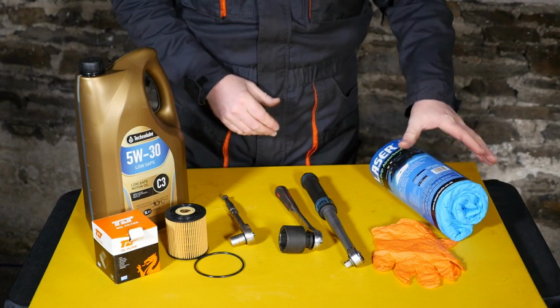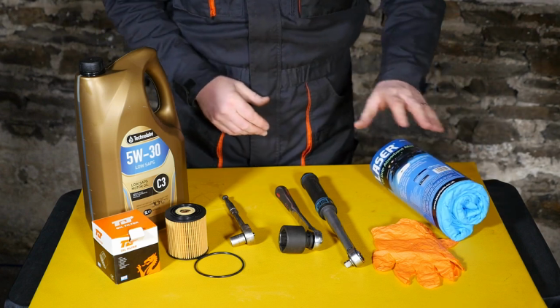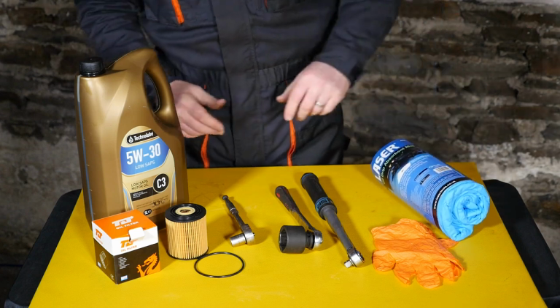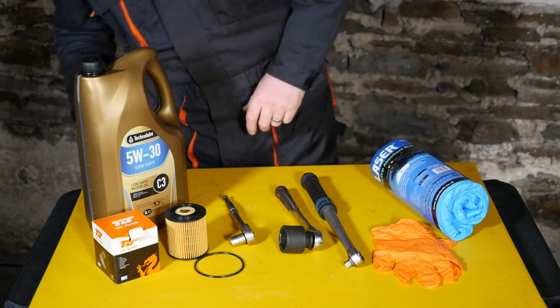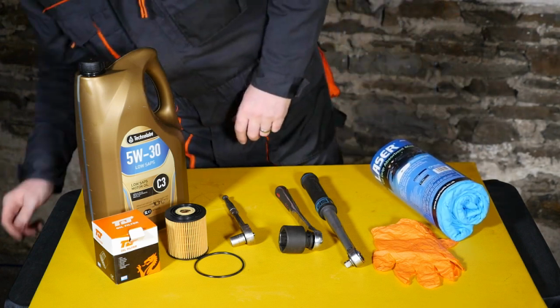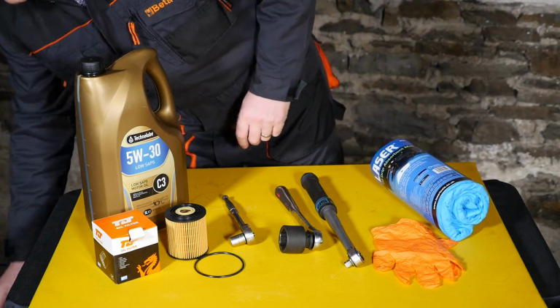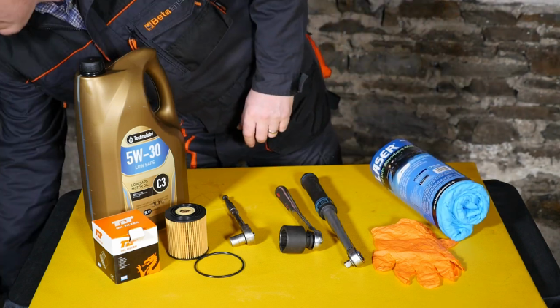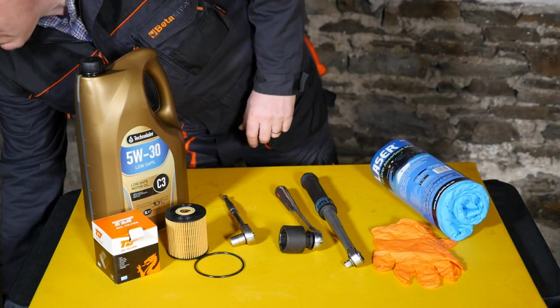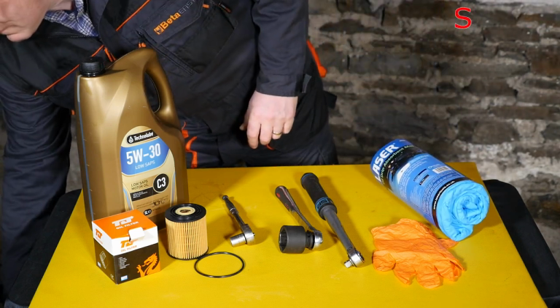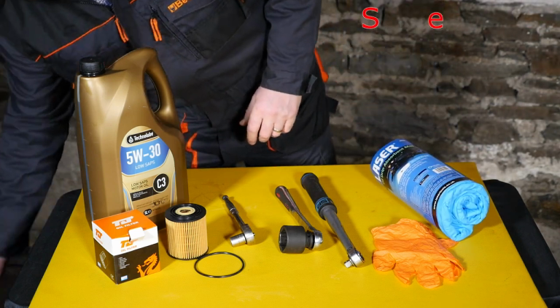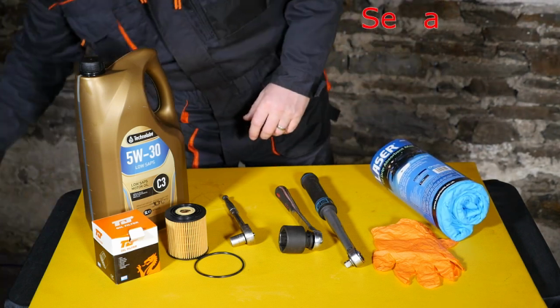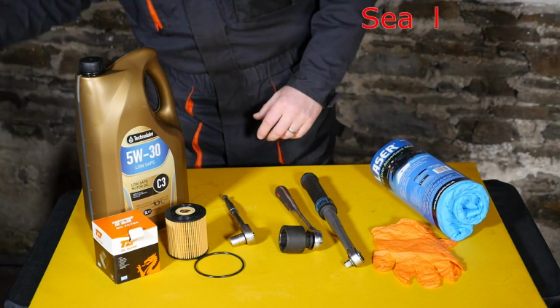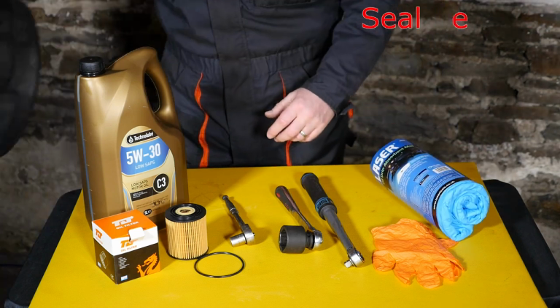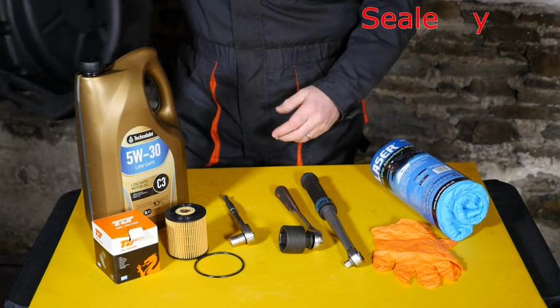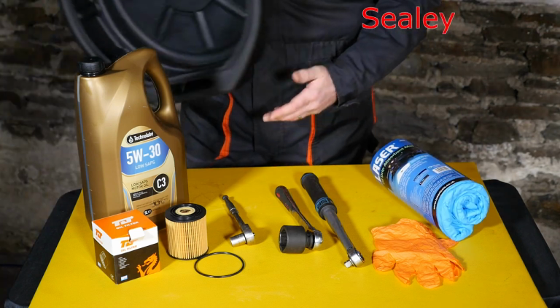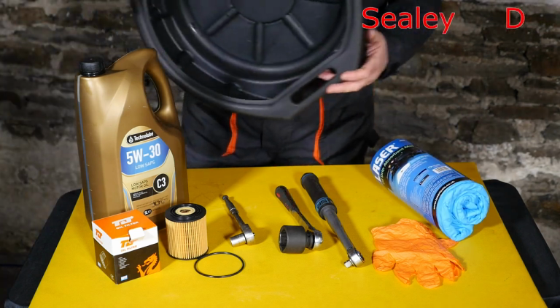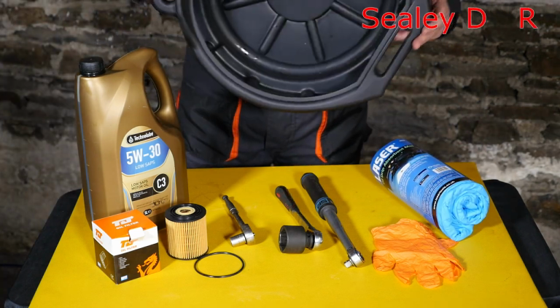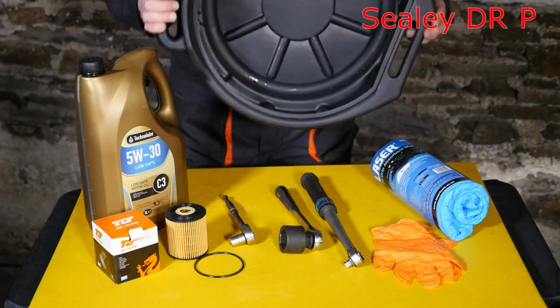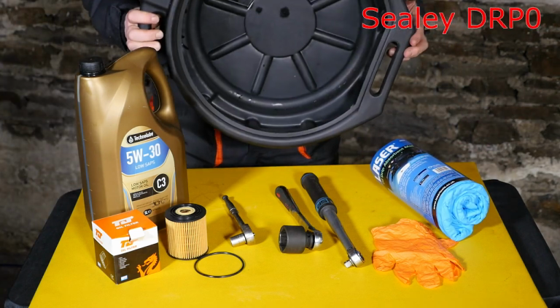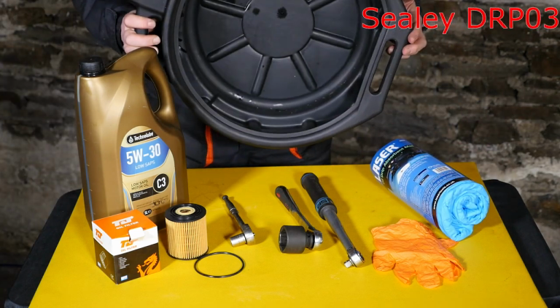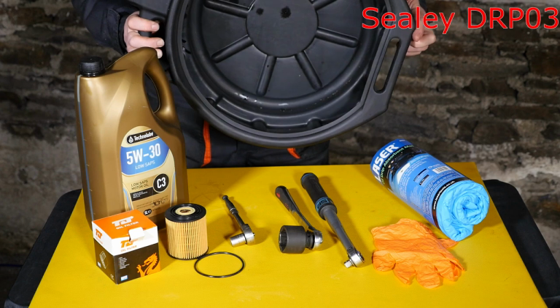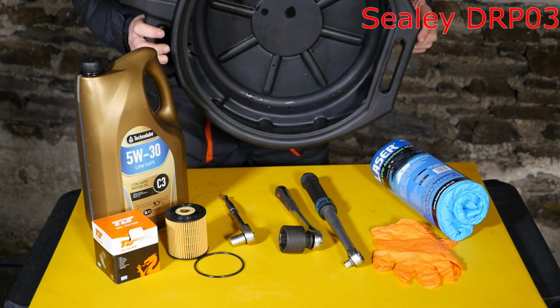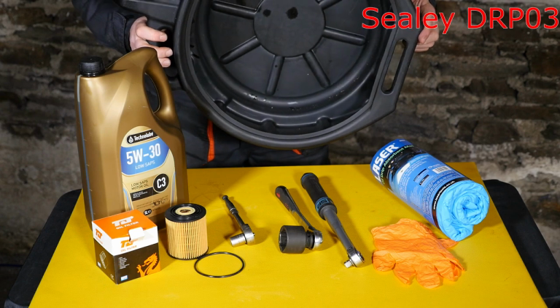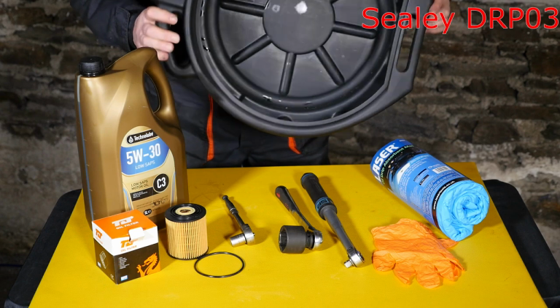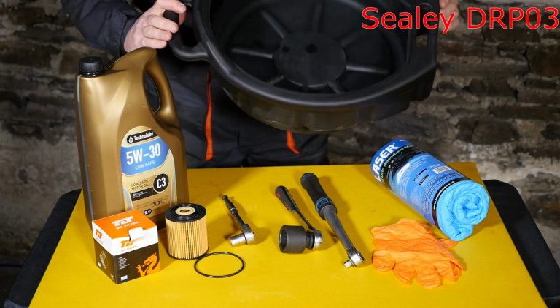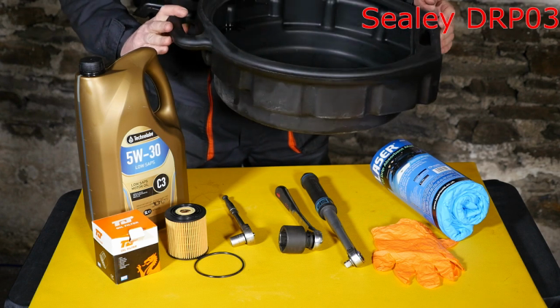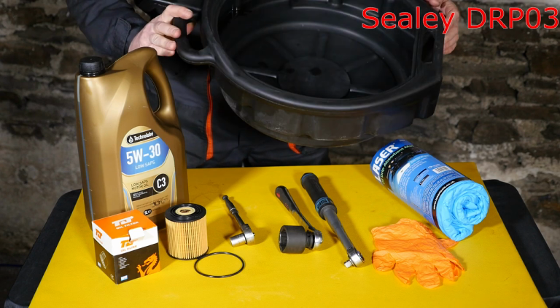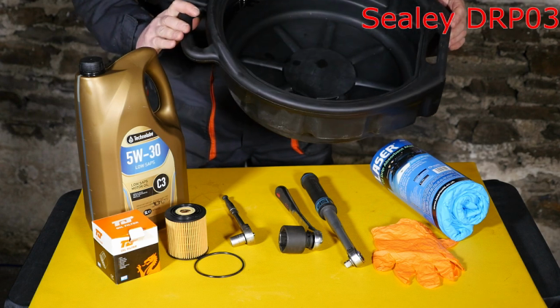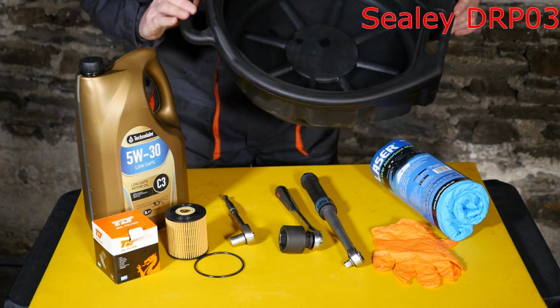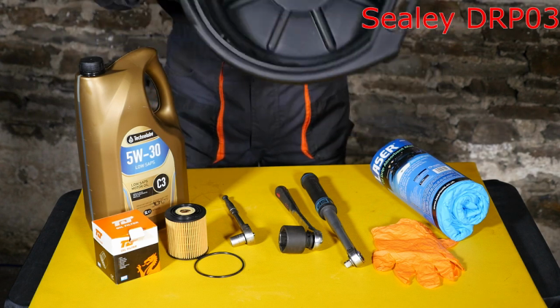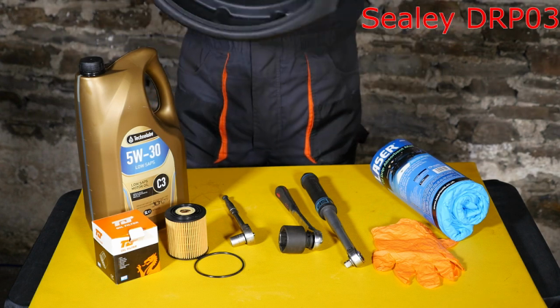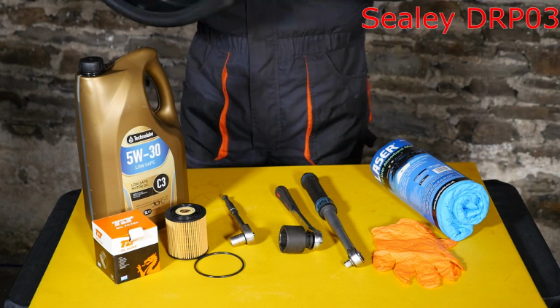And of course, the very important oil catch pan — this one's 17 litres.